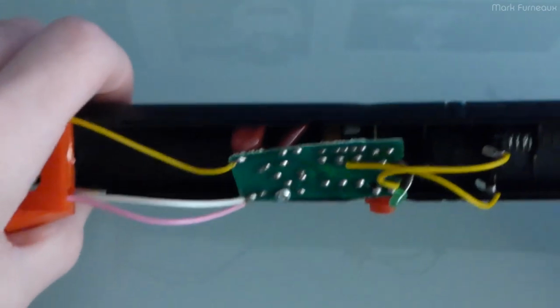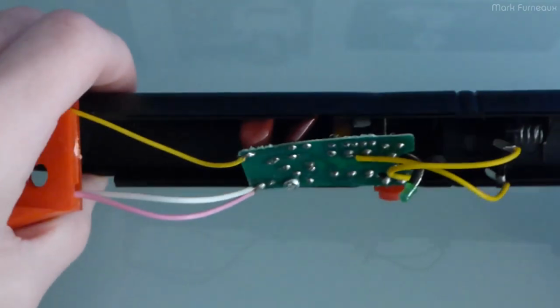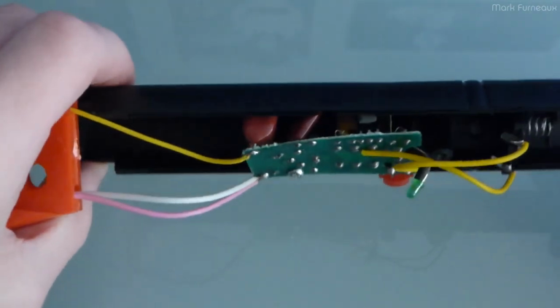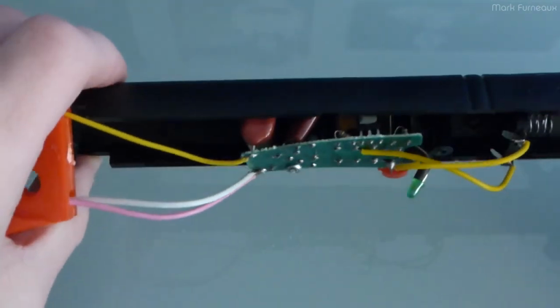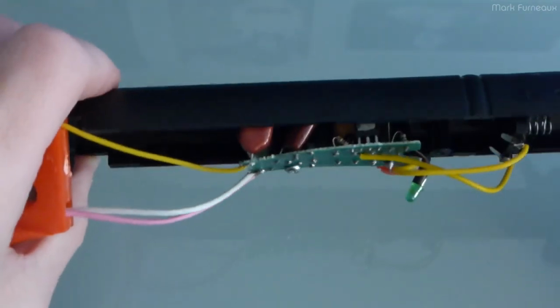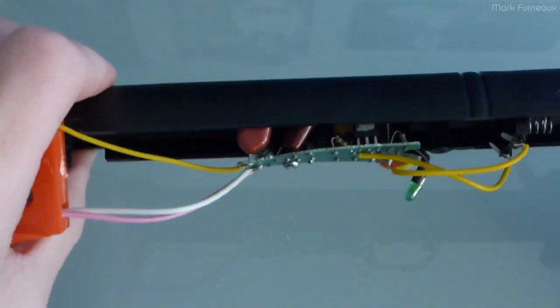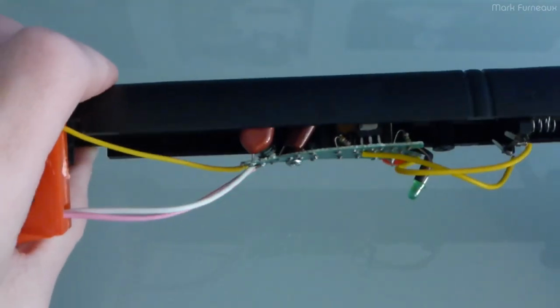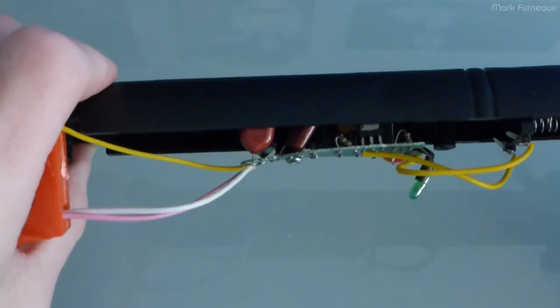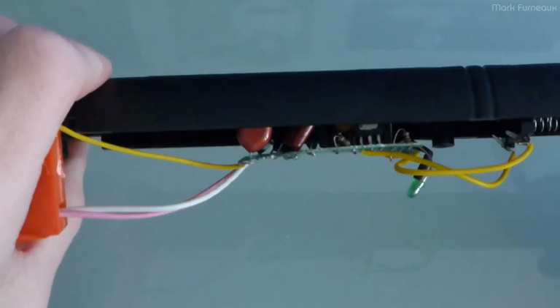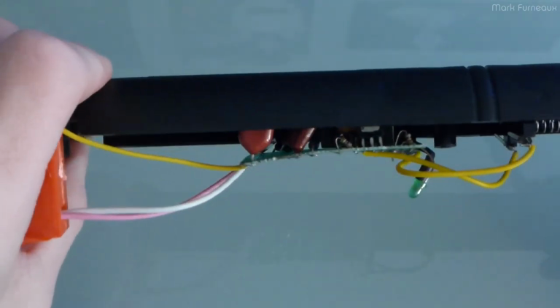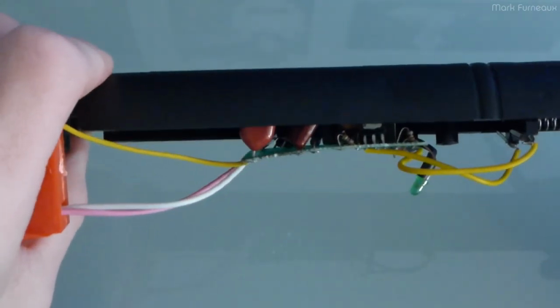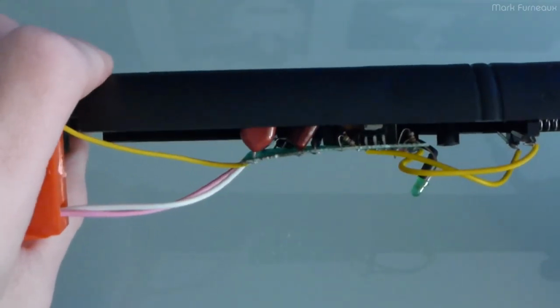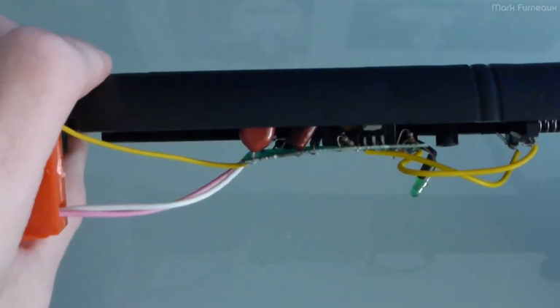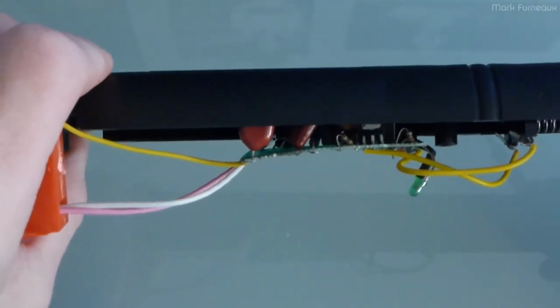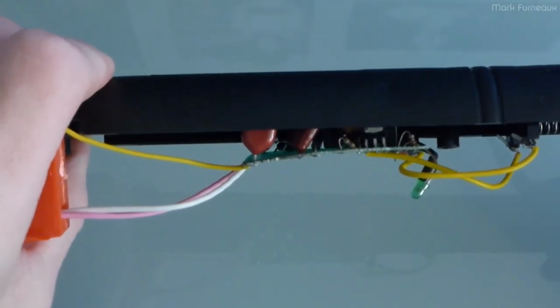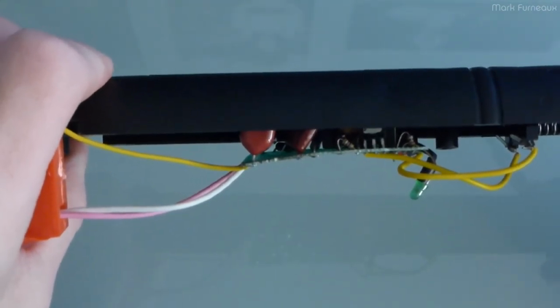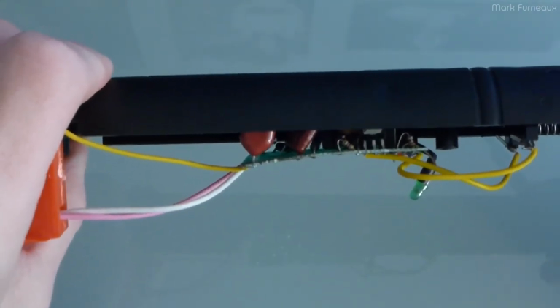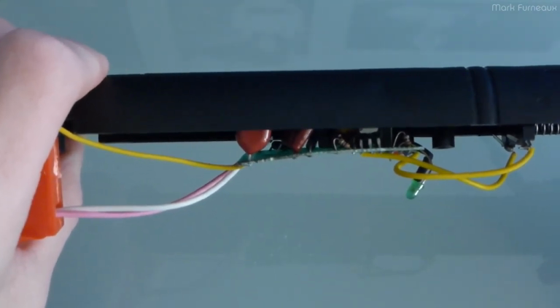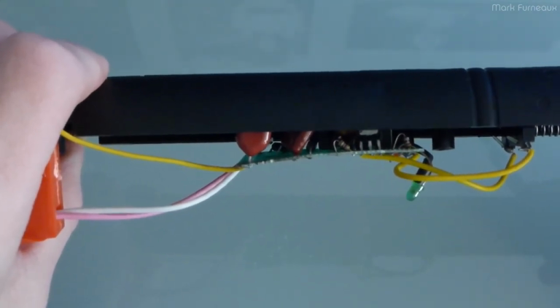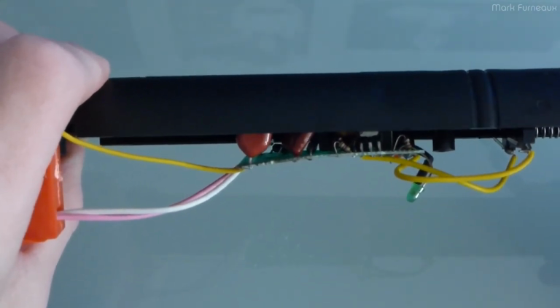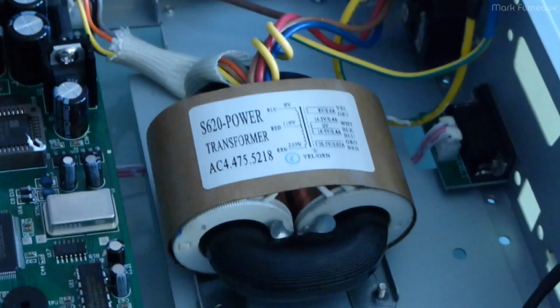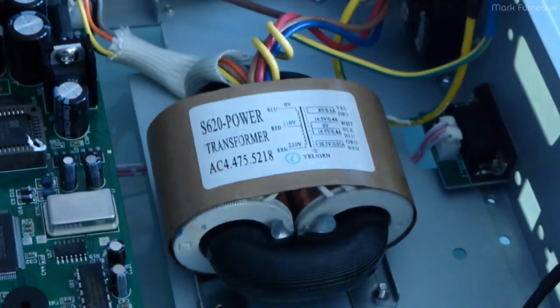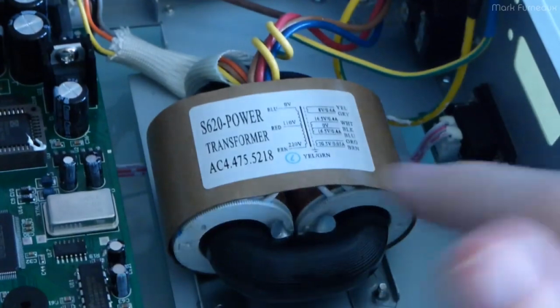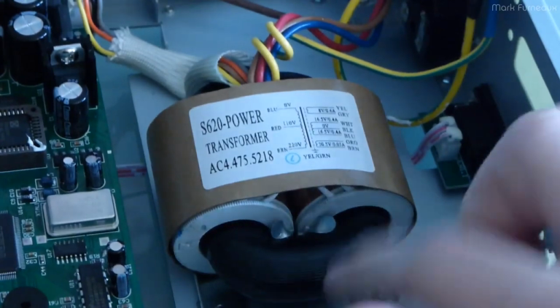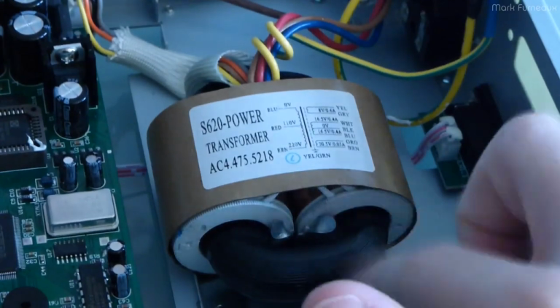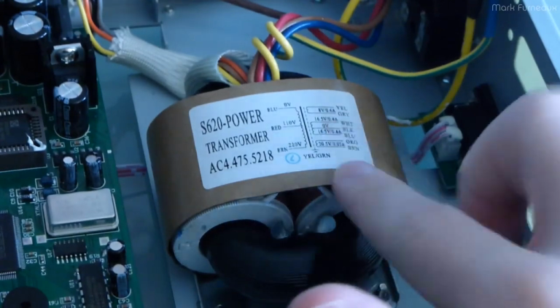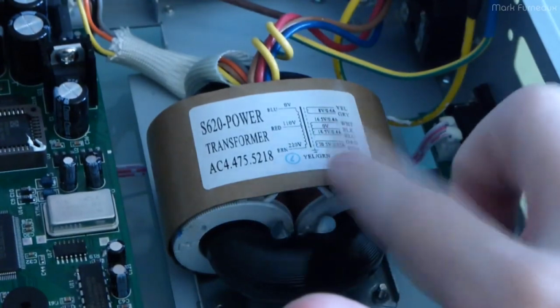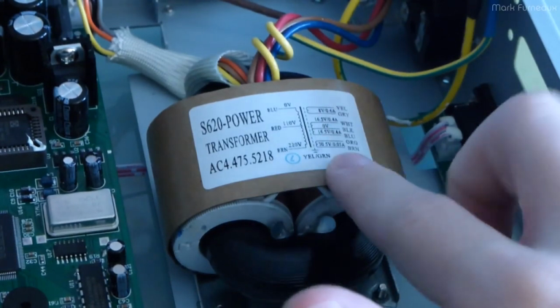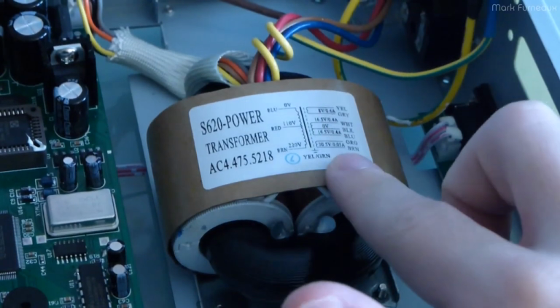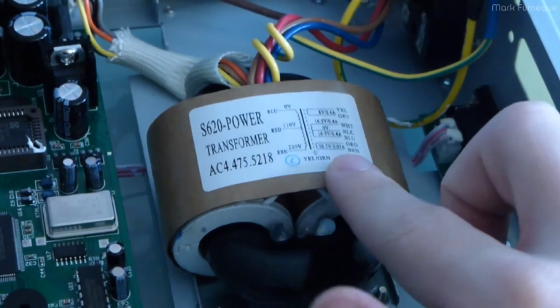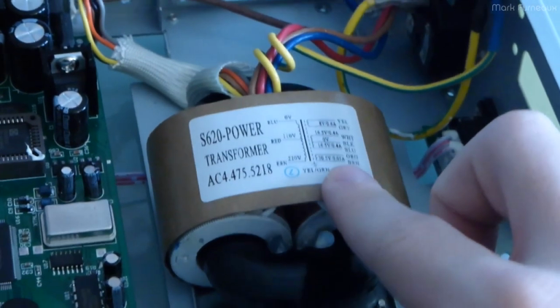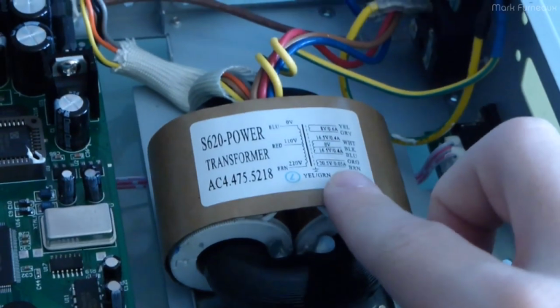Look at how bent that board is. And this is the power transformer.